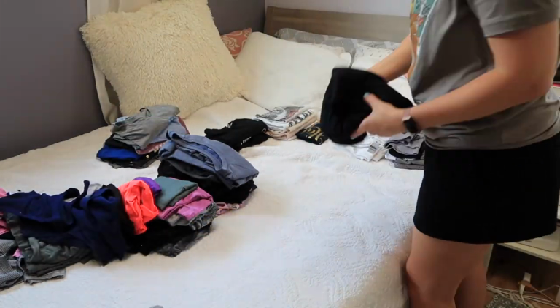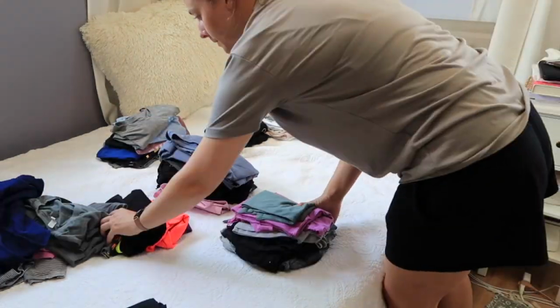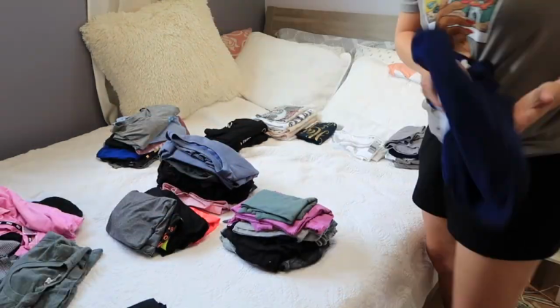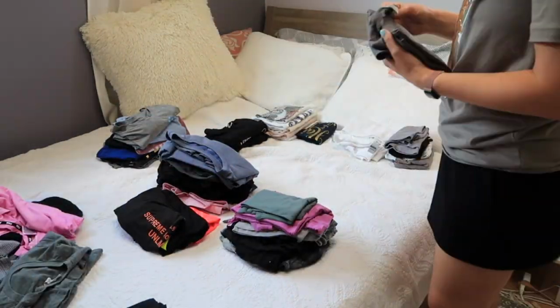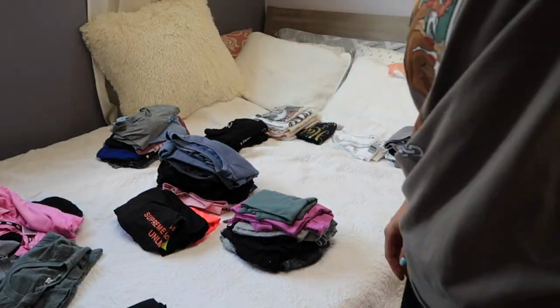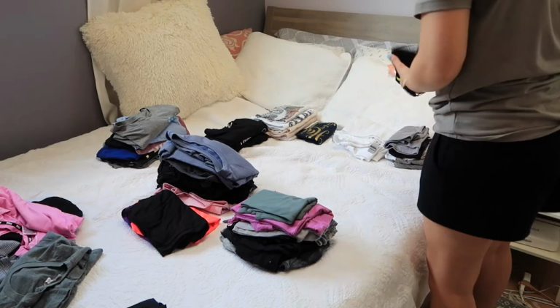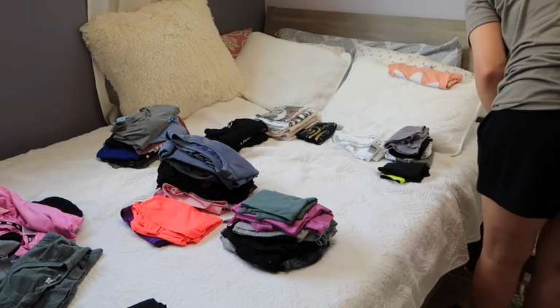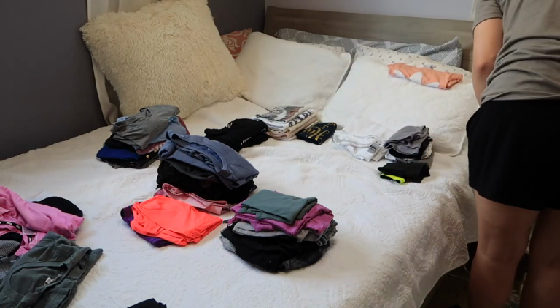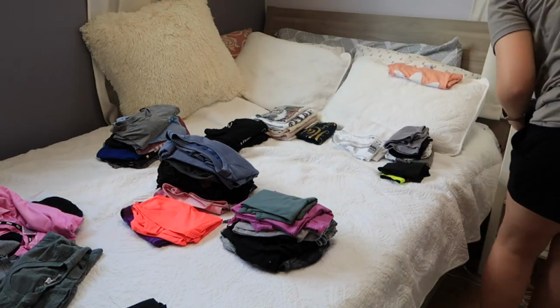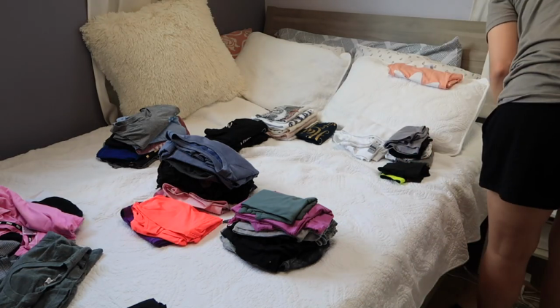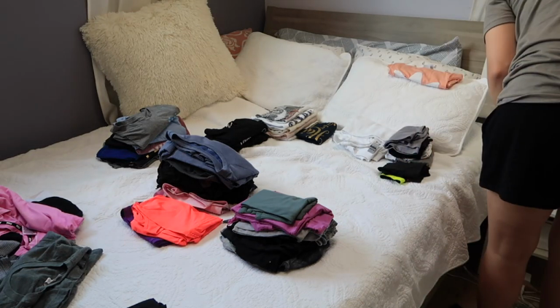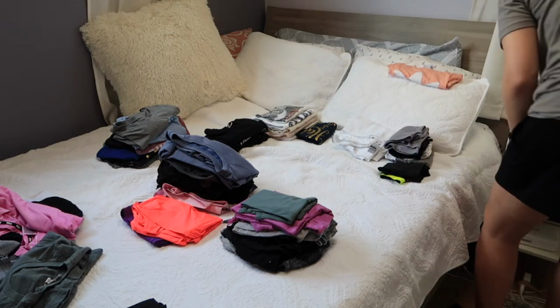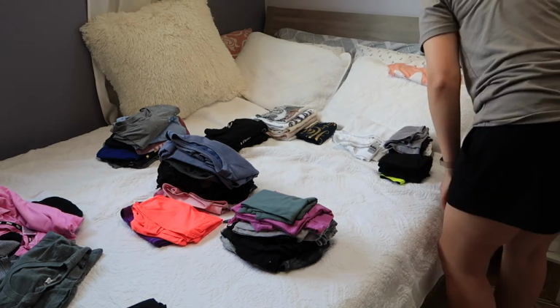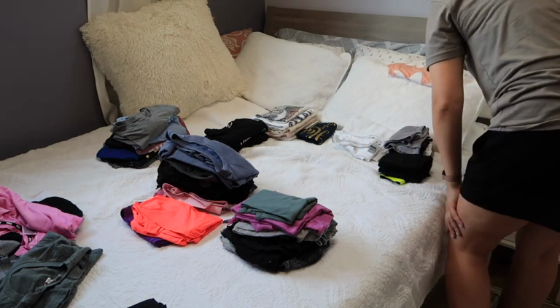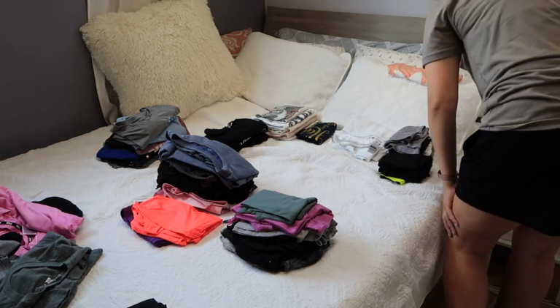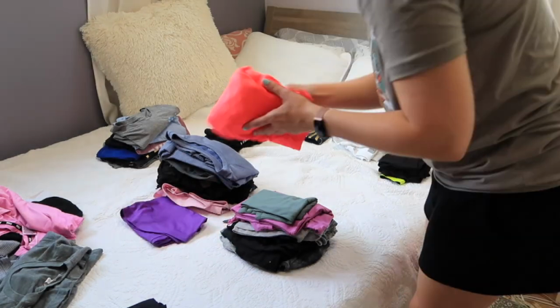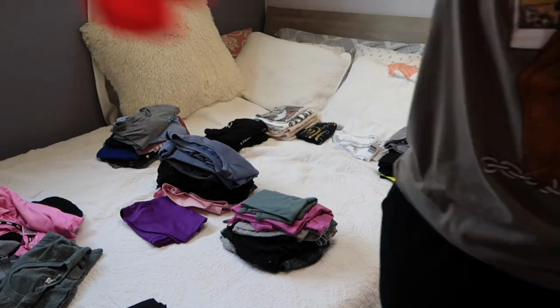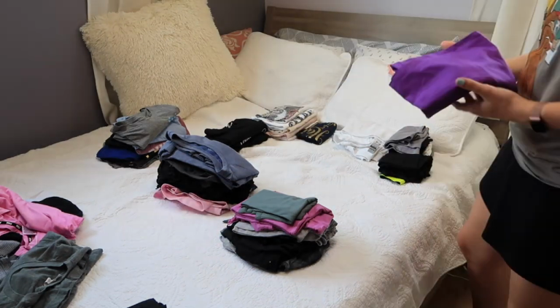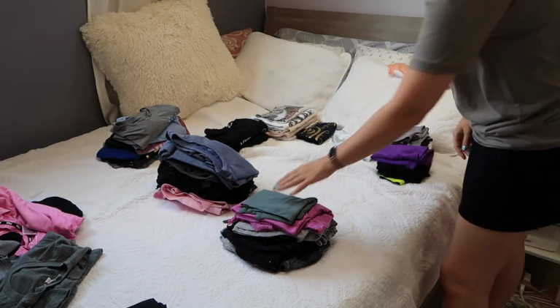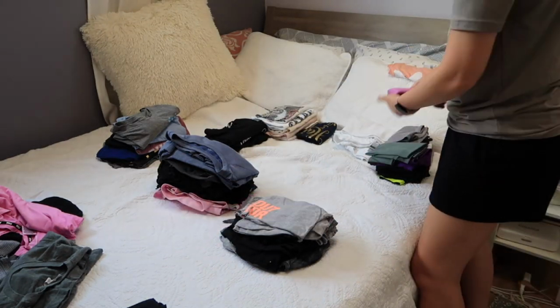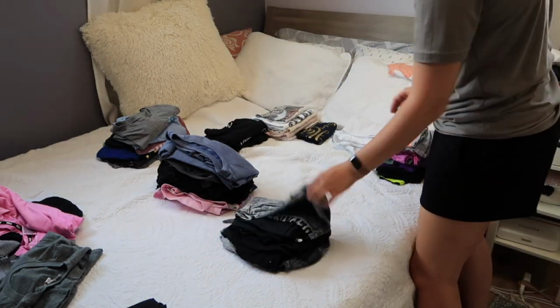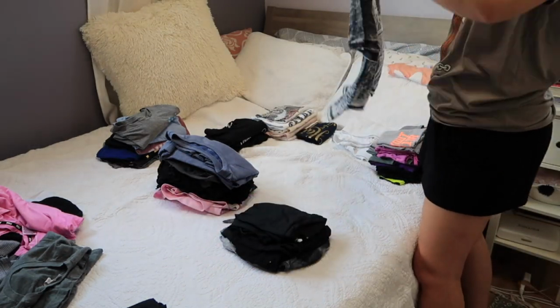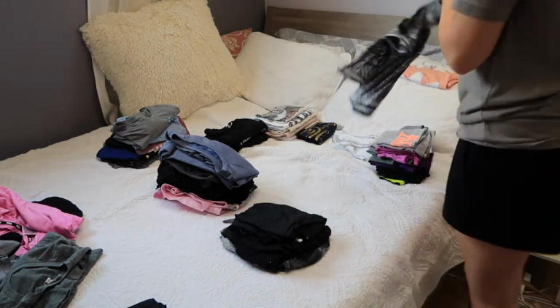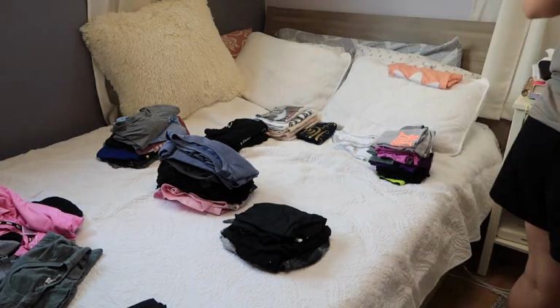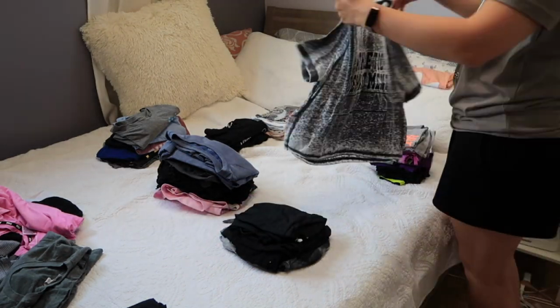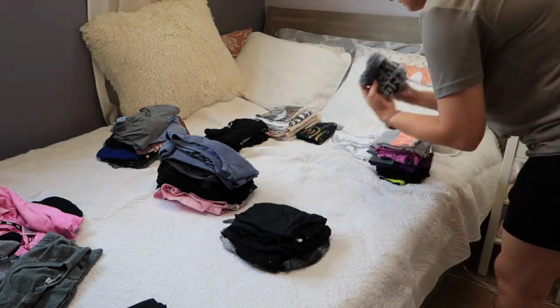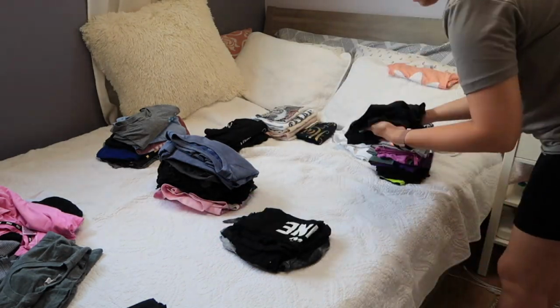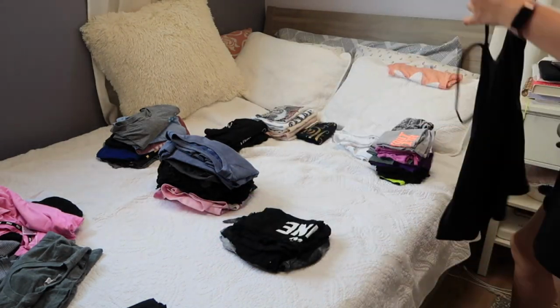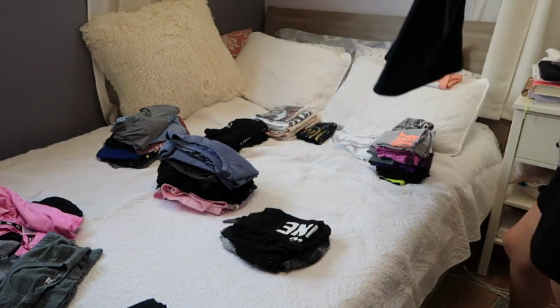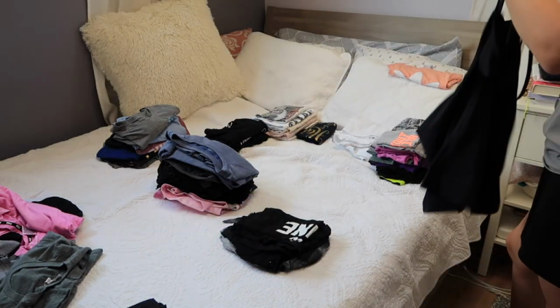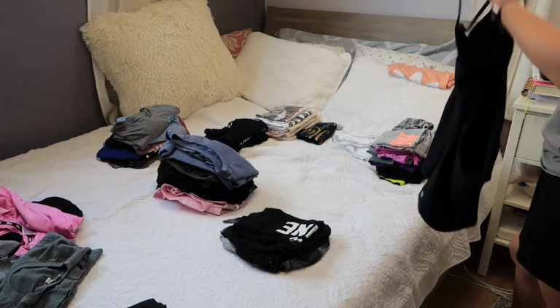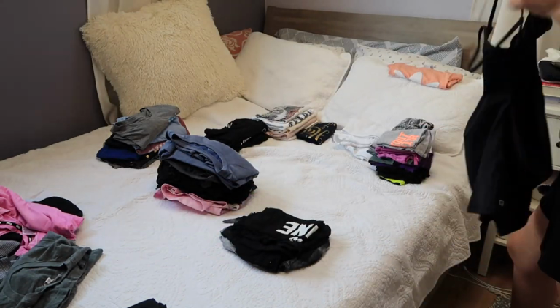And then I just put it all back into my closet and do it again for the rest of my wardrobe.